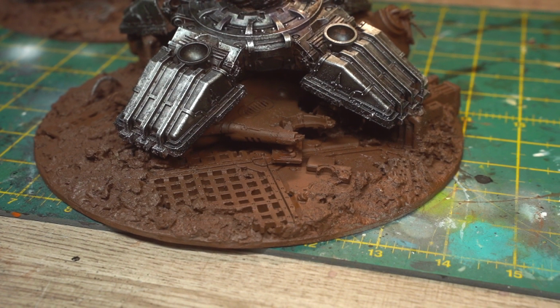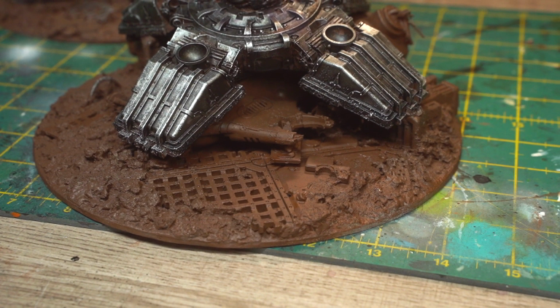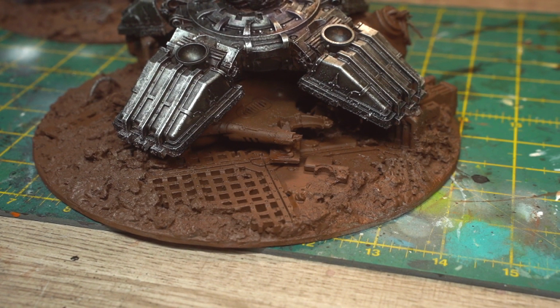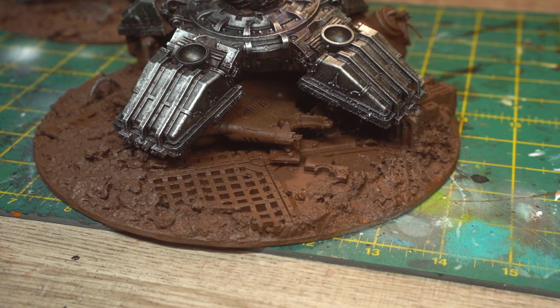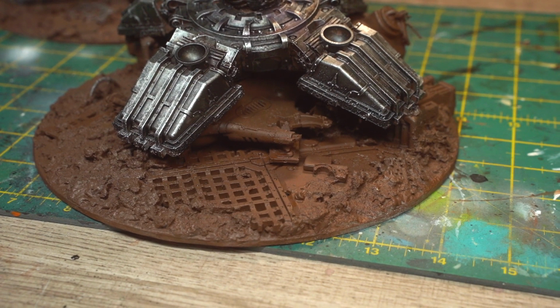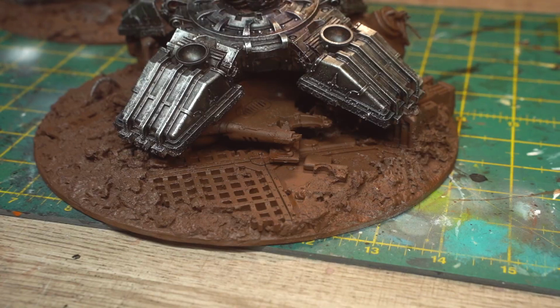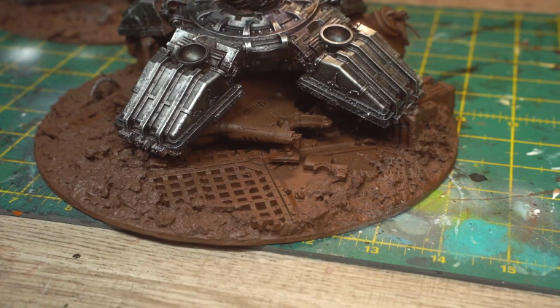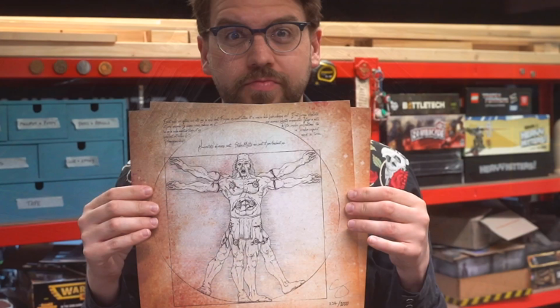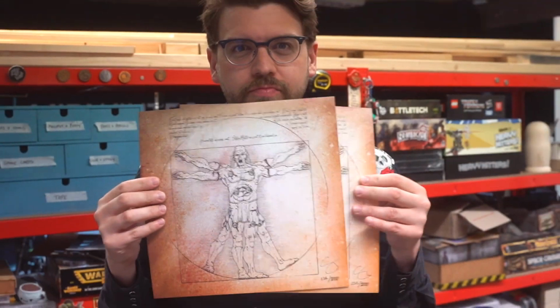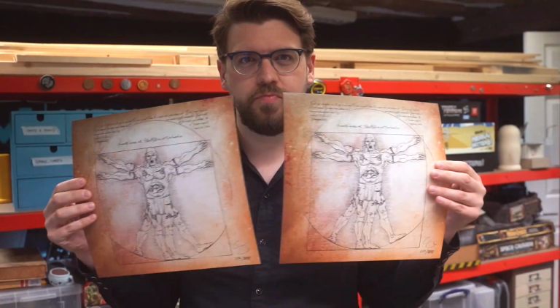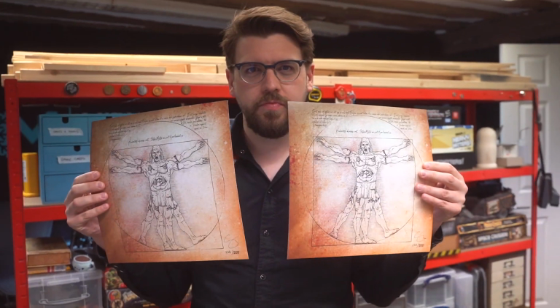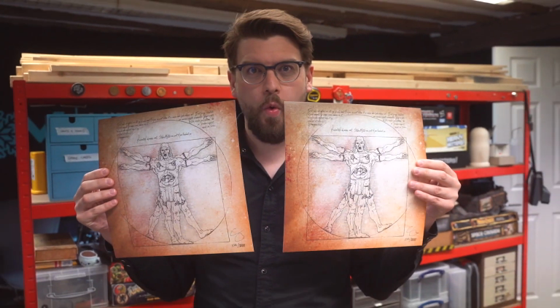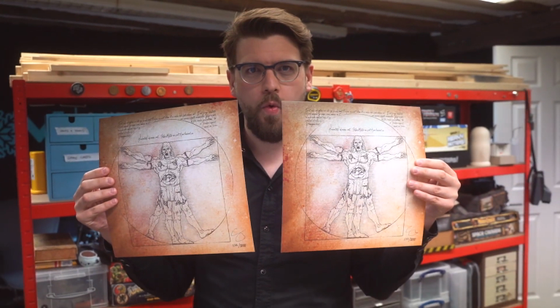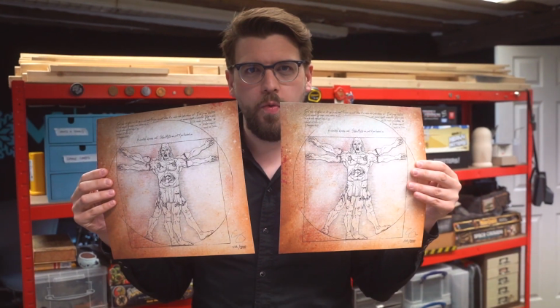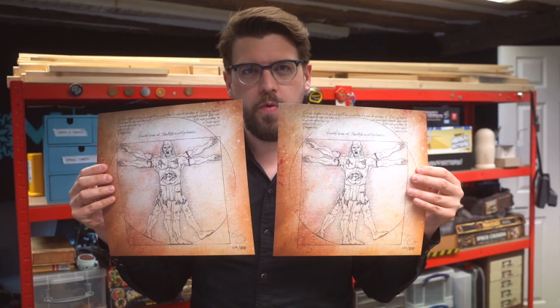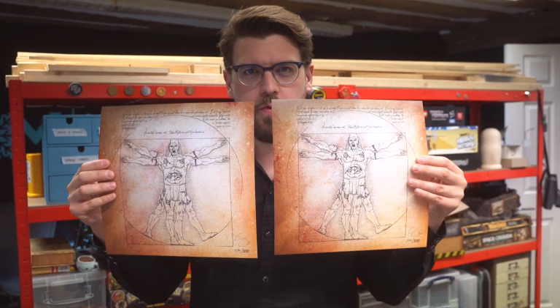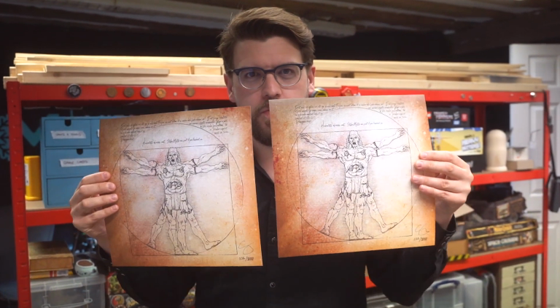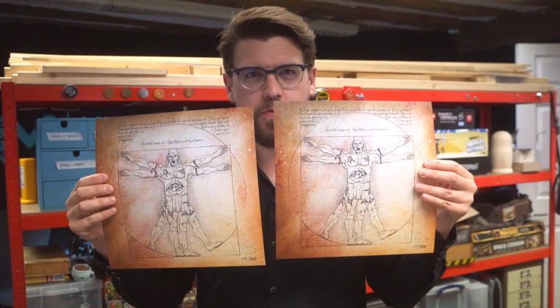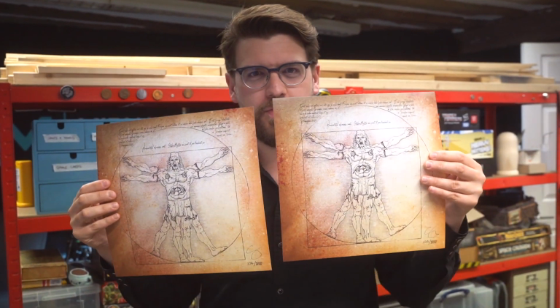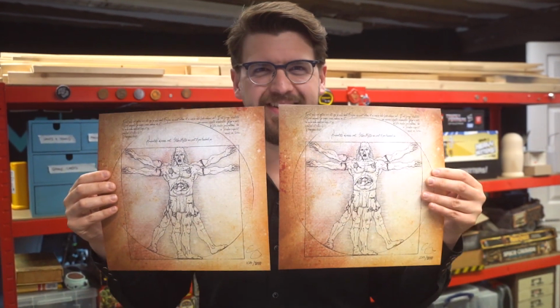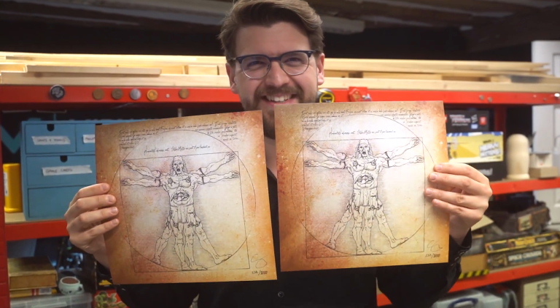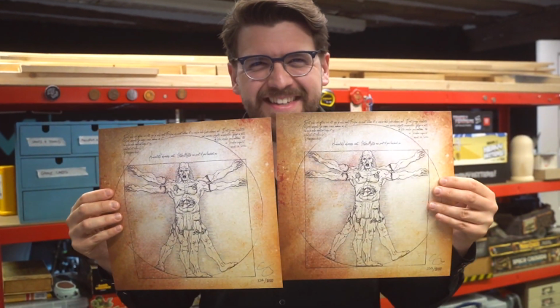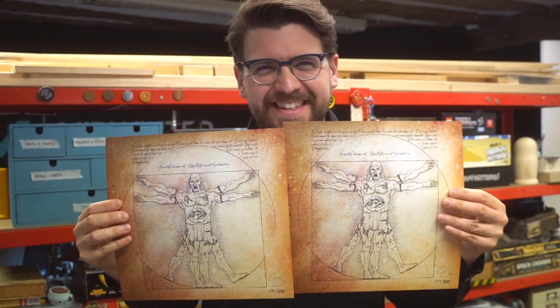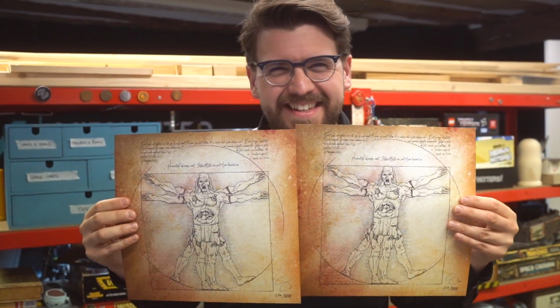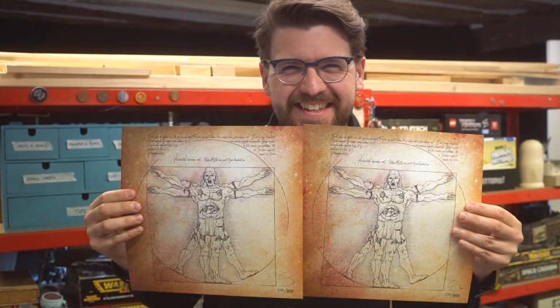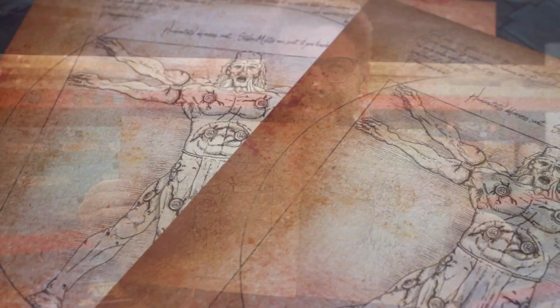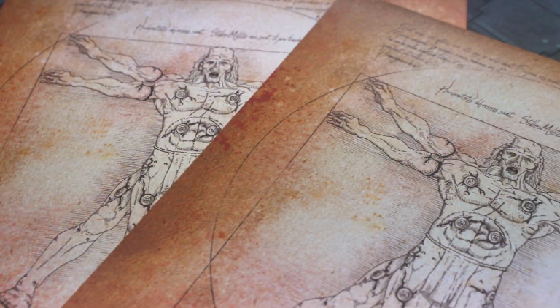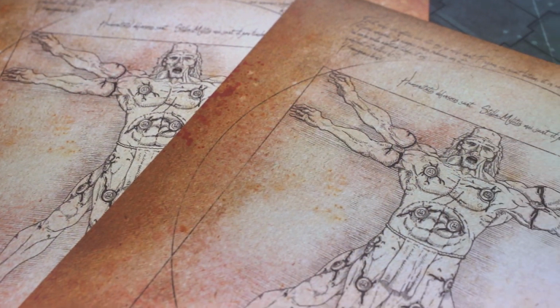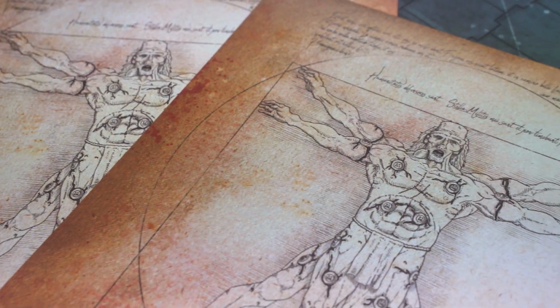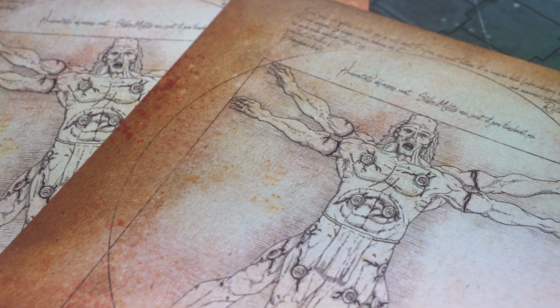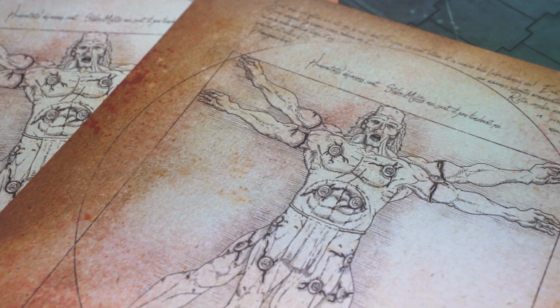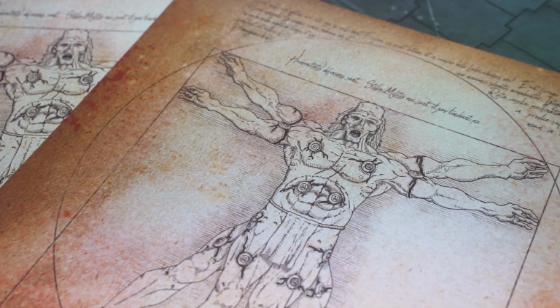This video is sponsored by me. Go buy one of my cool post-Vitruvian man signed art prints from midwinterminis.com.